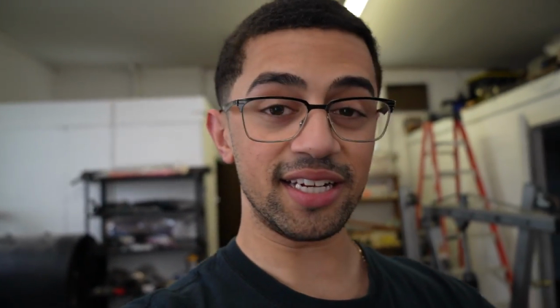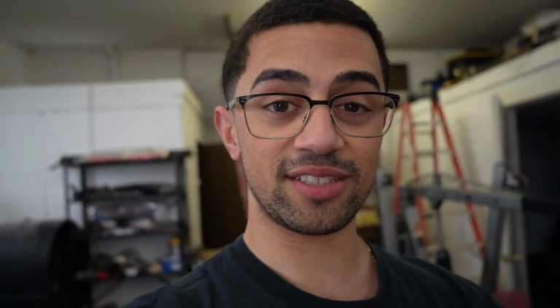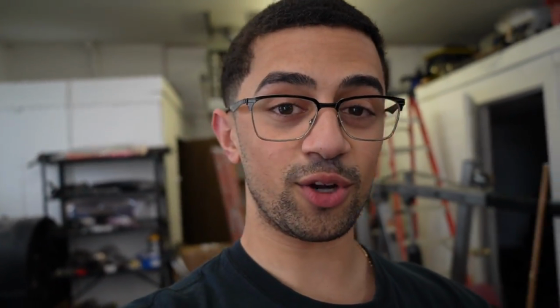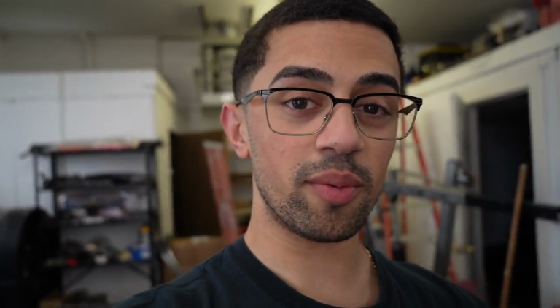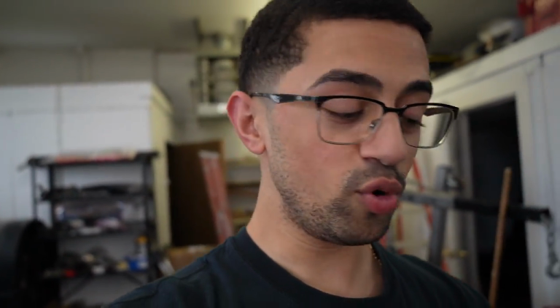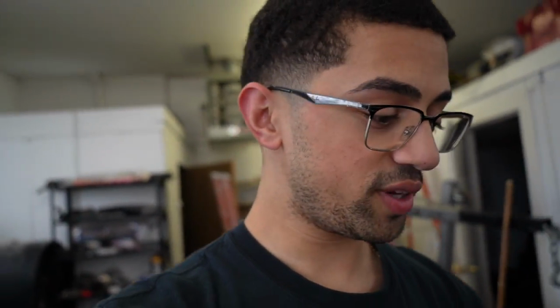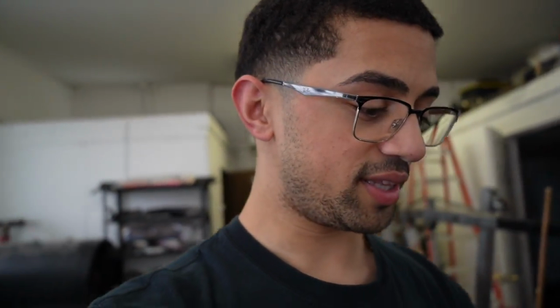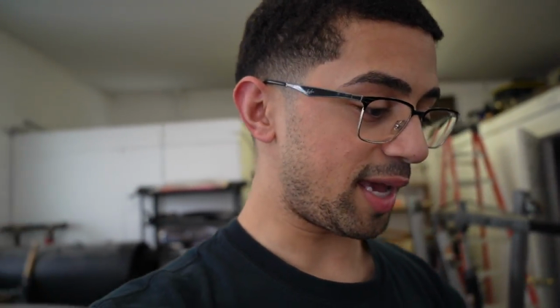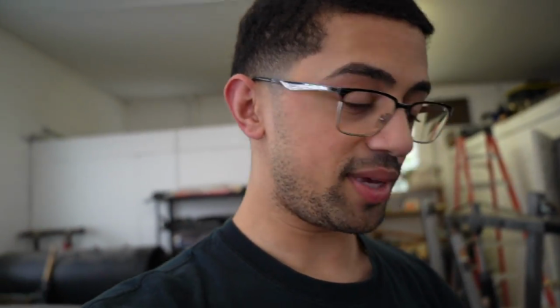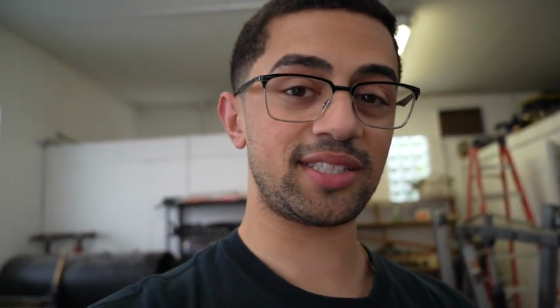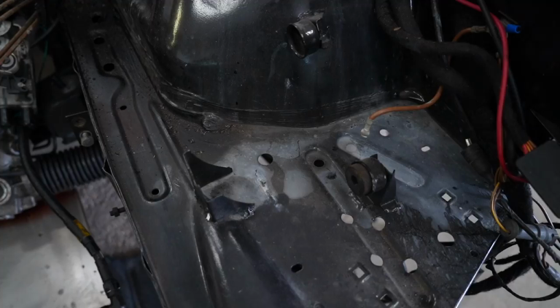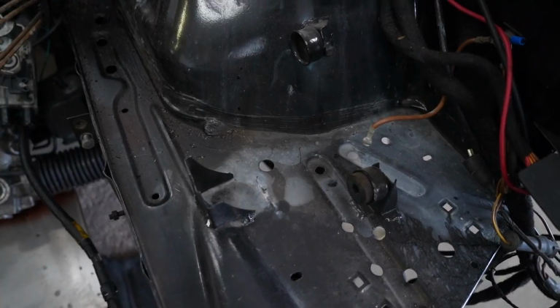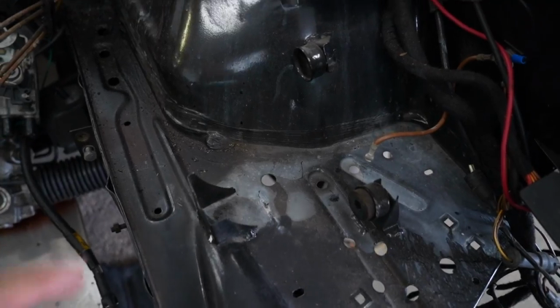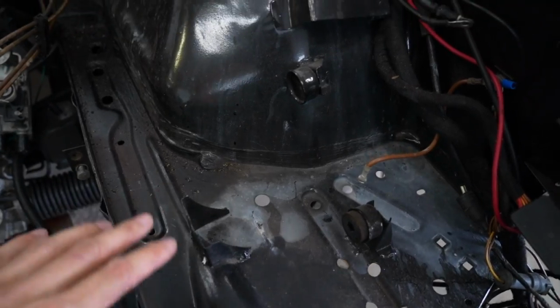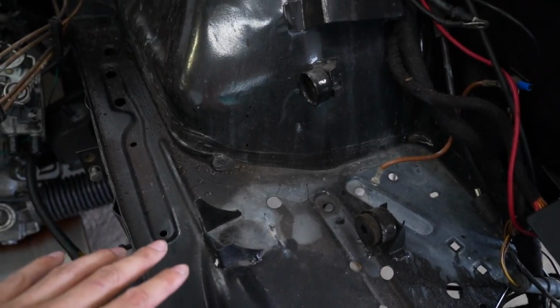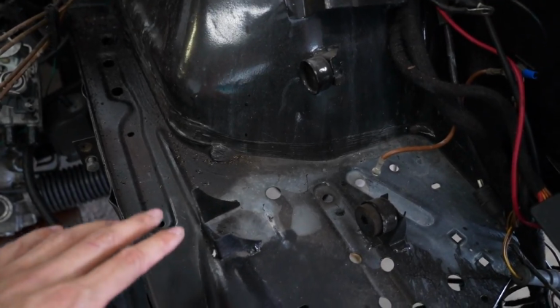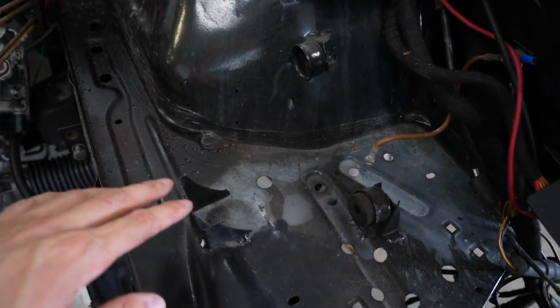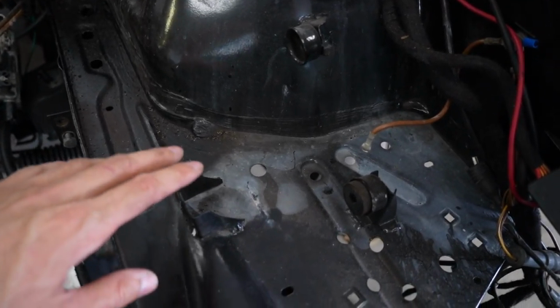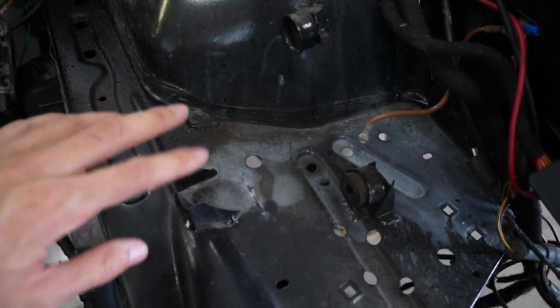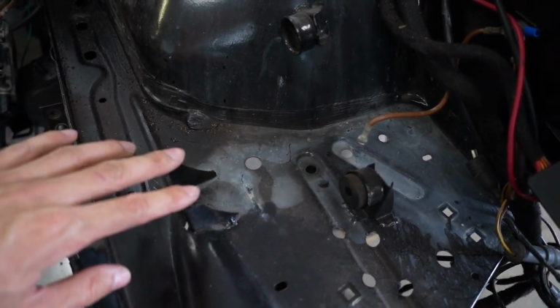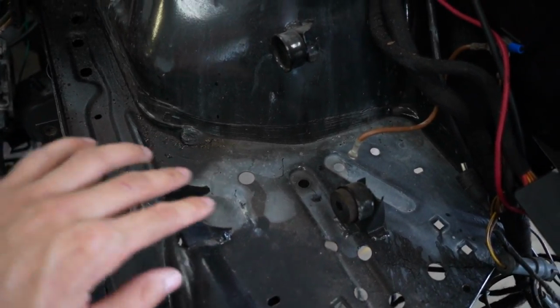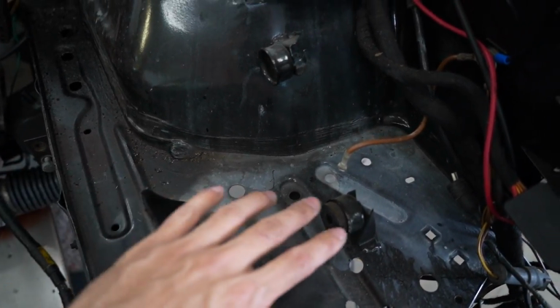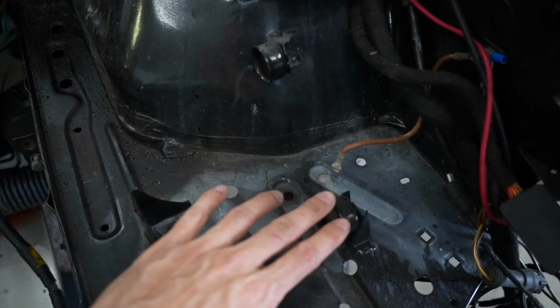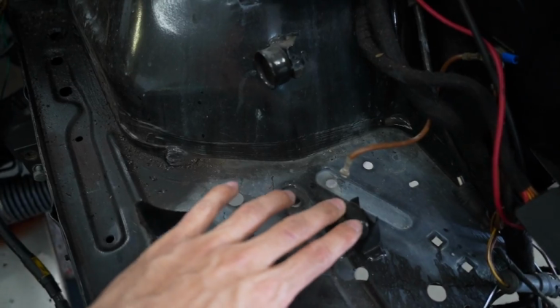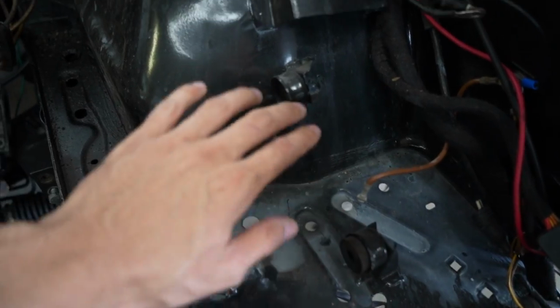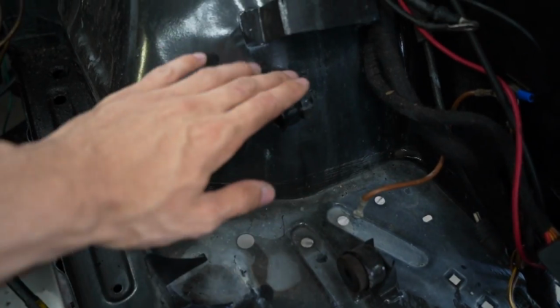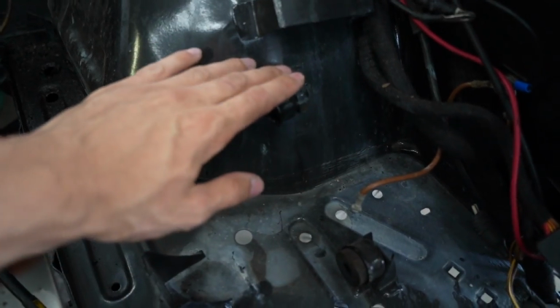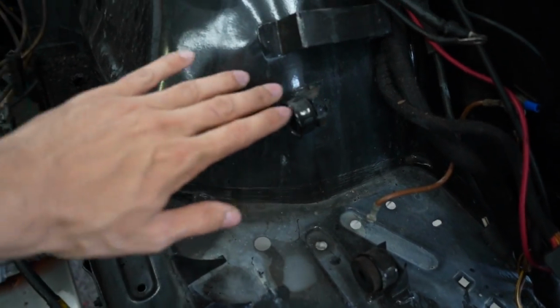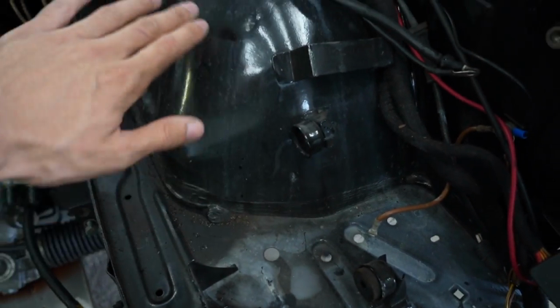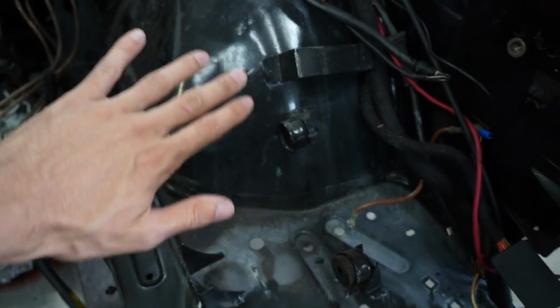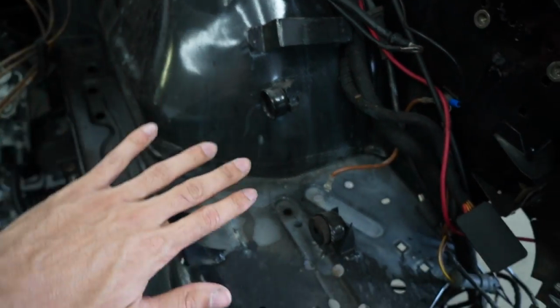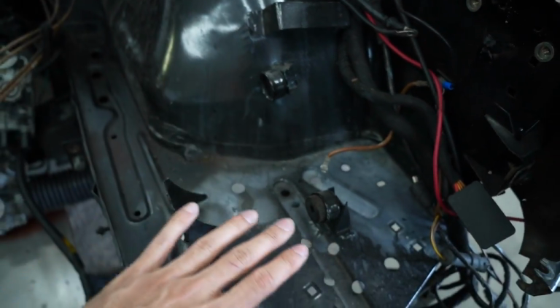I need to start removing the ABS brackets that sit right here. So I'm going to cut these three right here and make it all smooth.